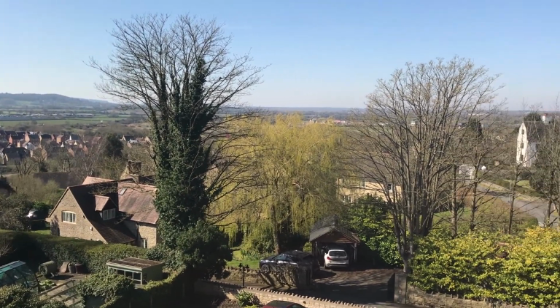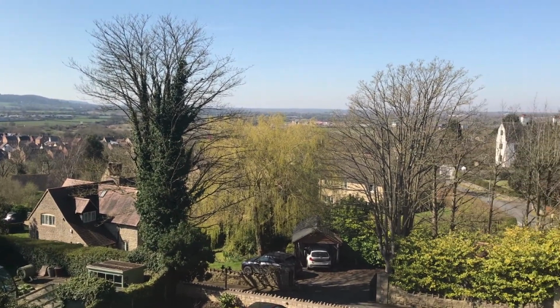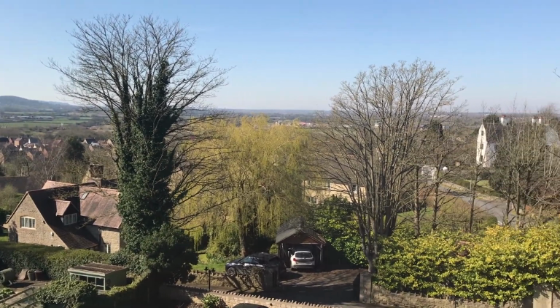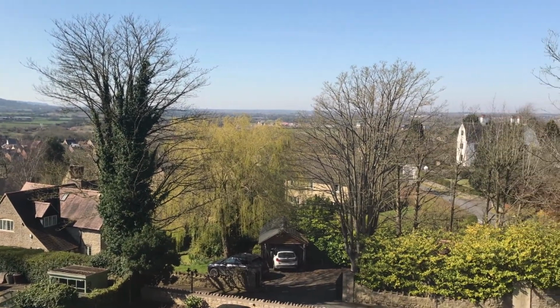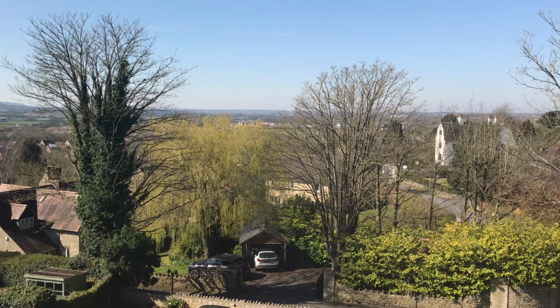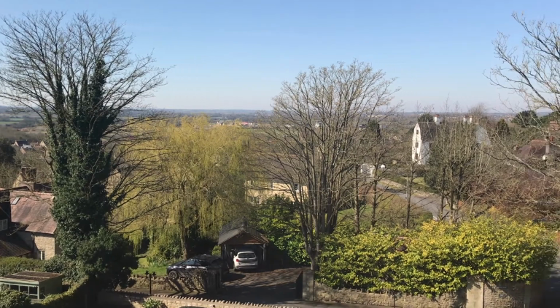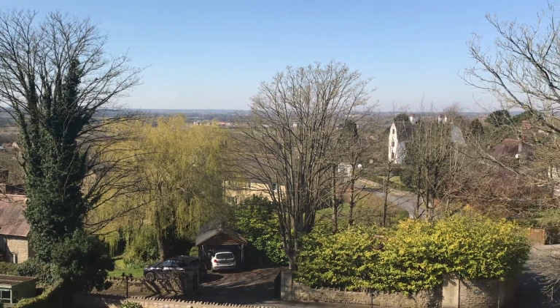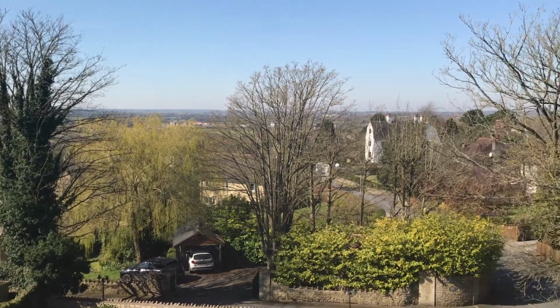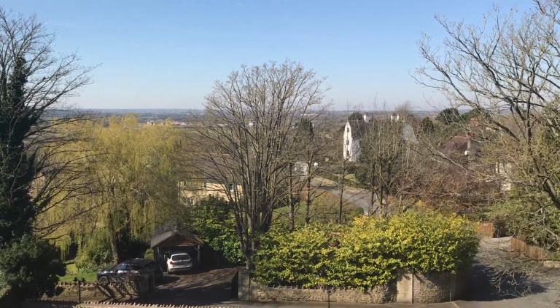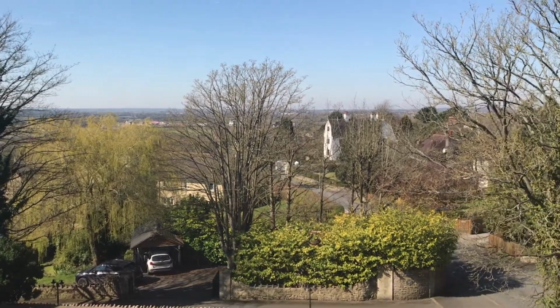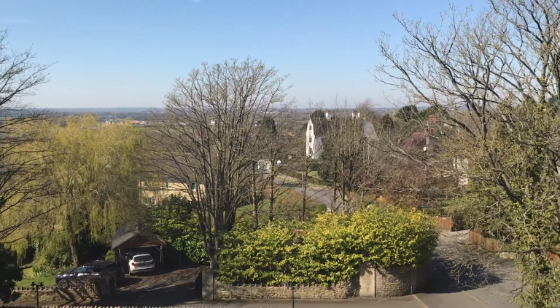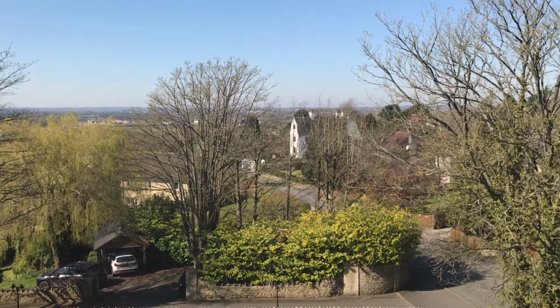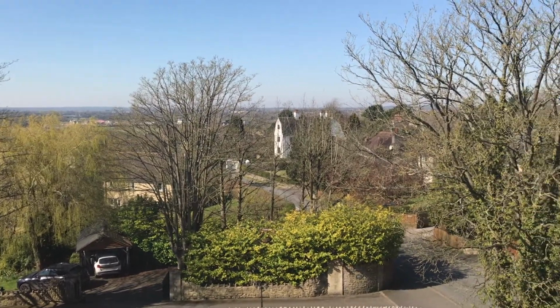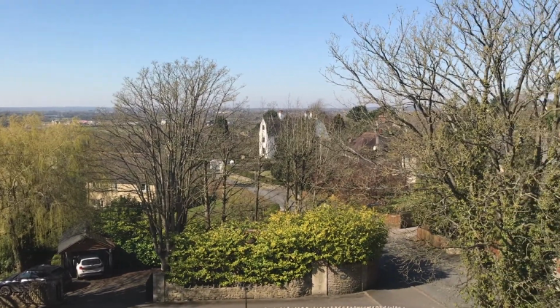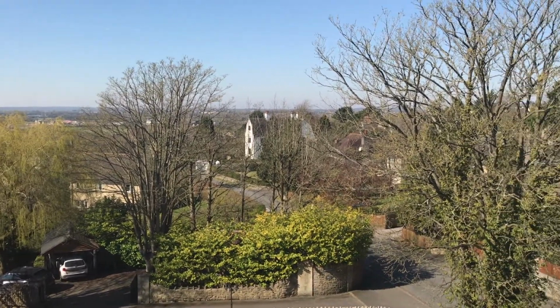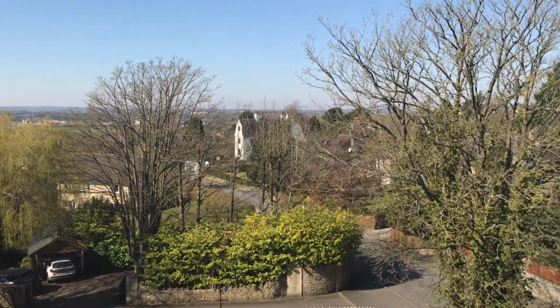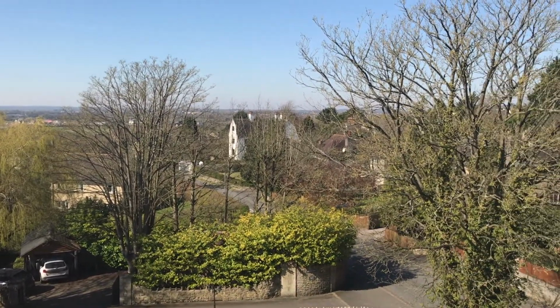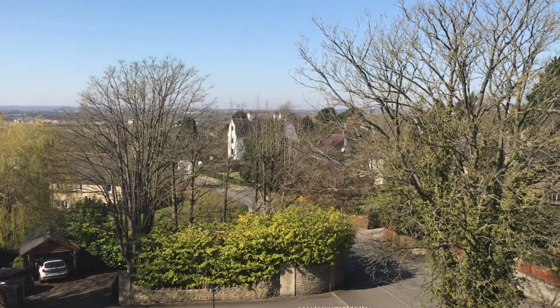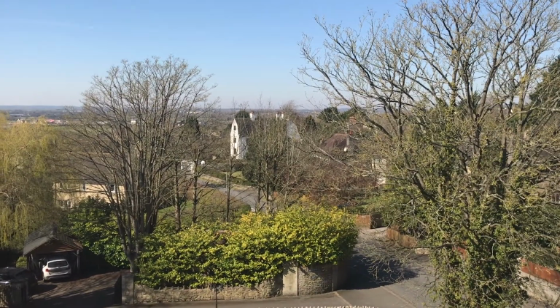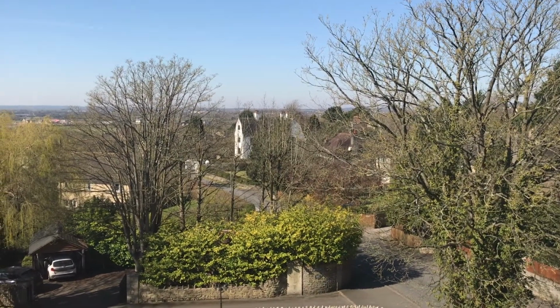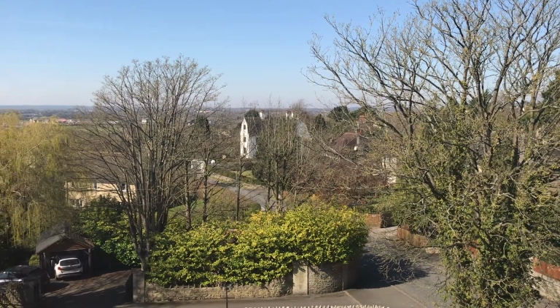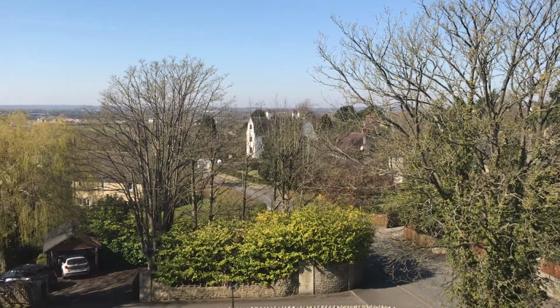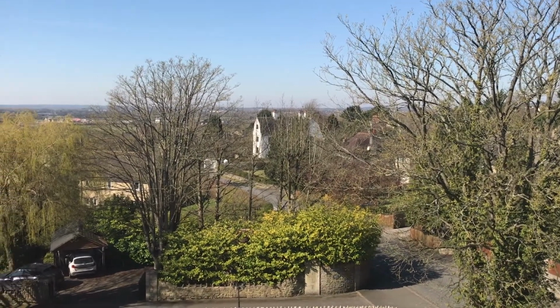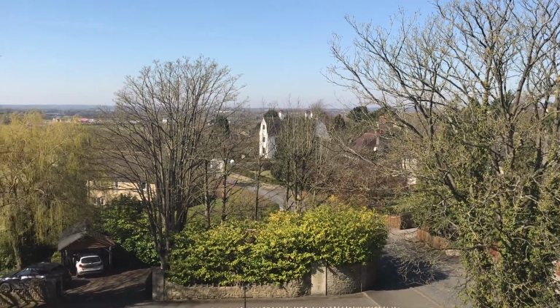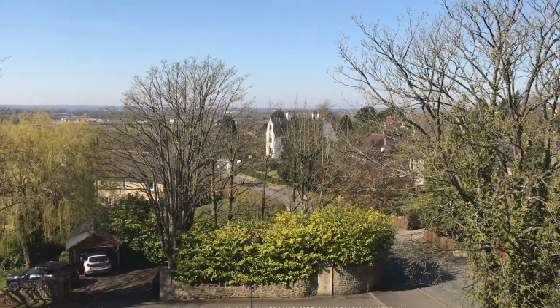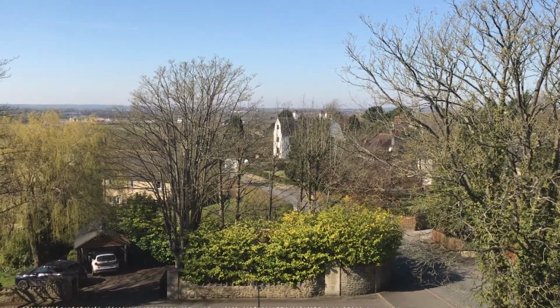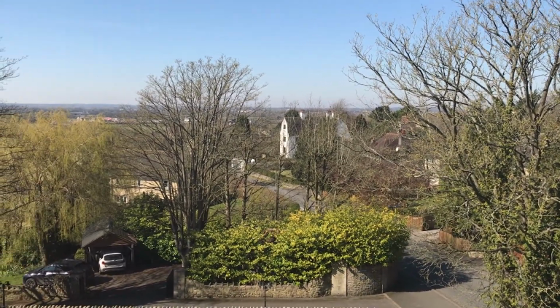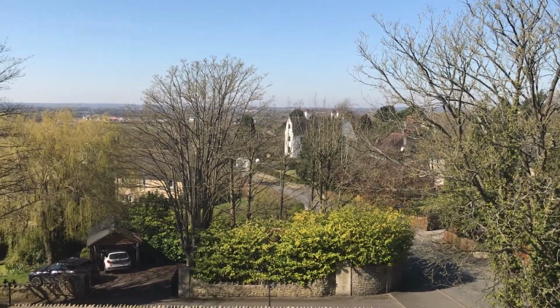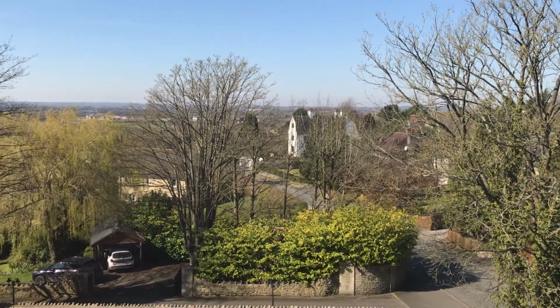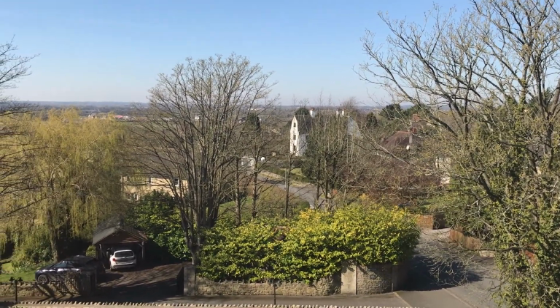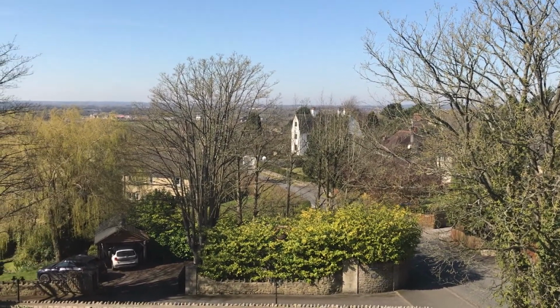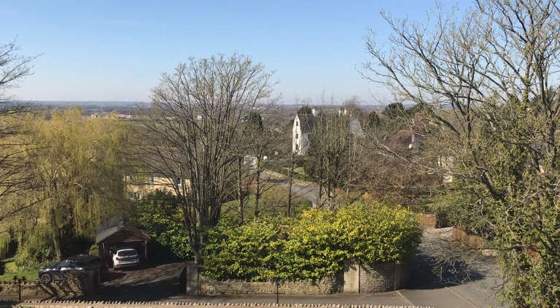If you're interested in this property or any of the others at Perry Bishop, find us online at PerryBishop.co.uk.